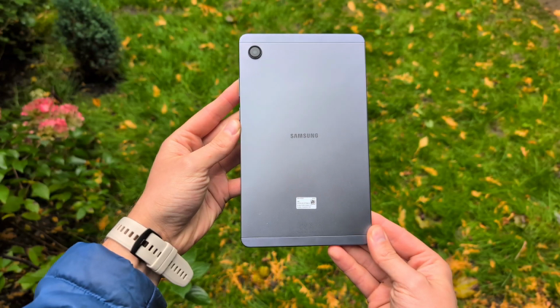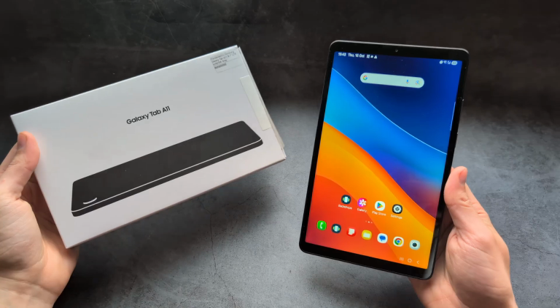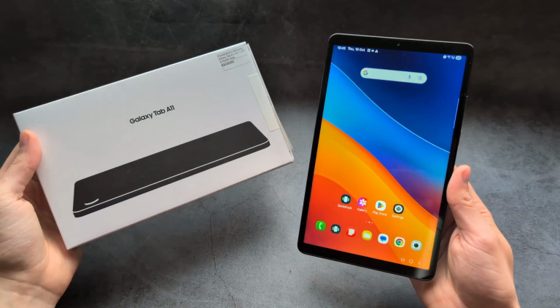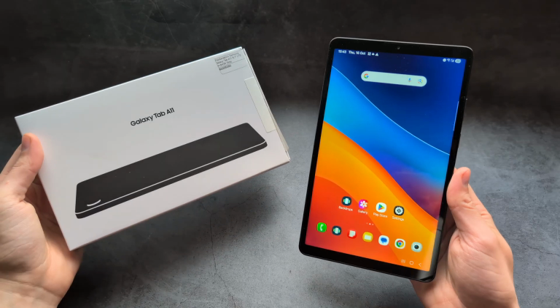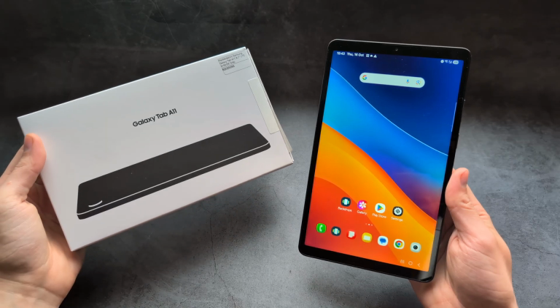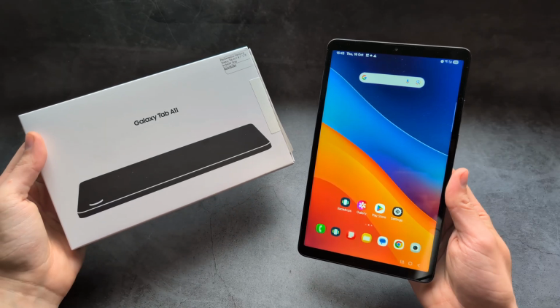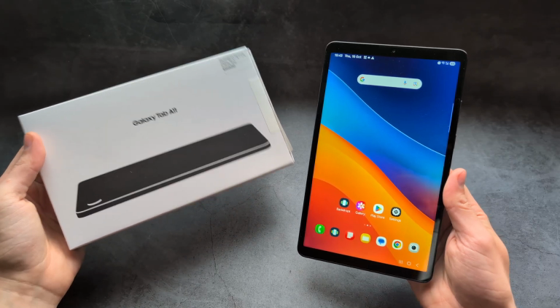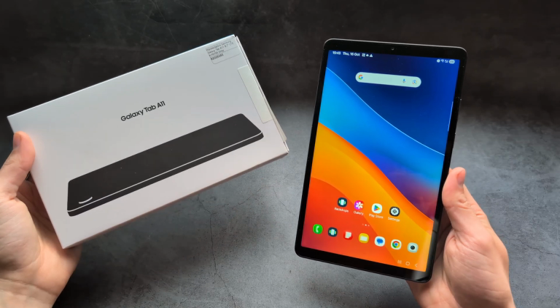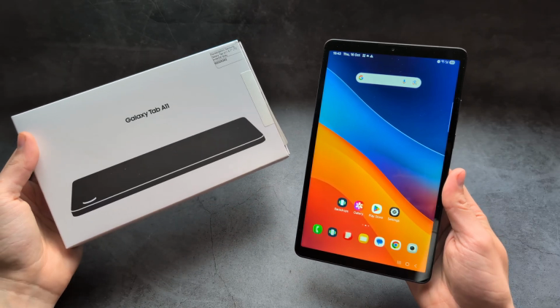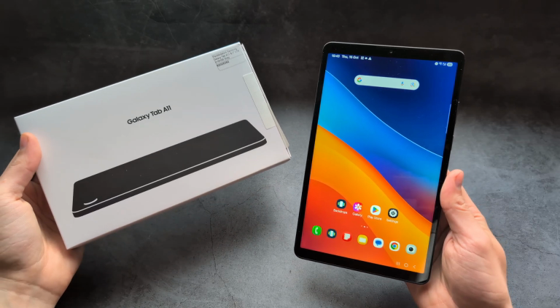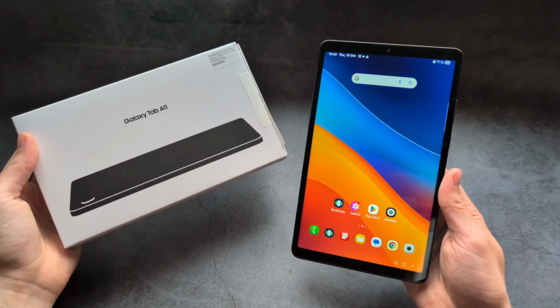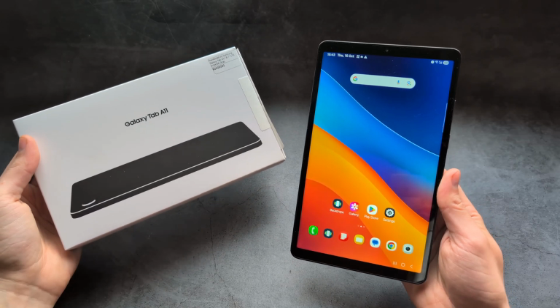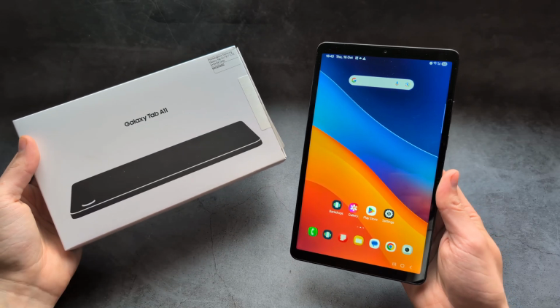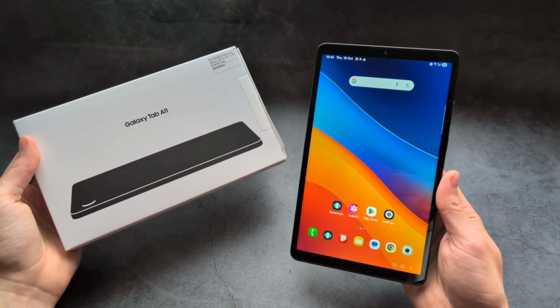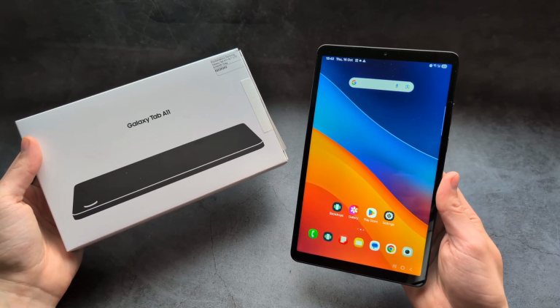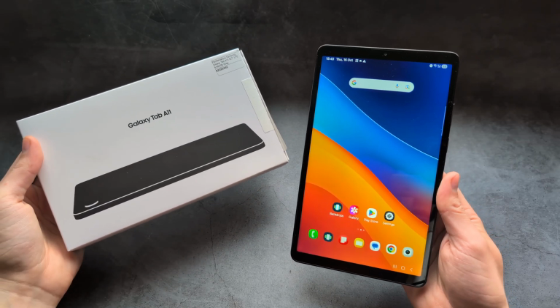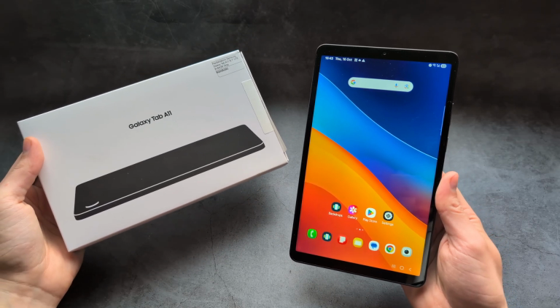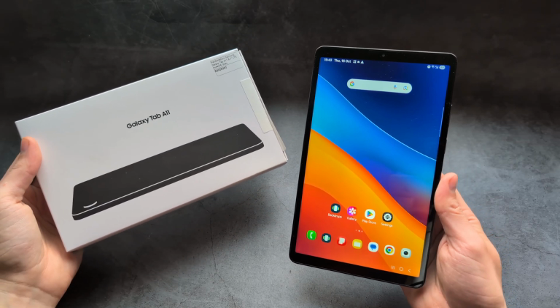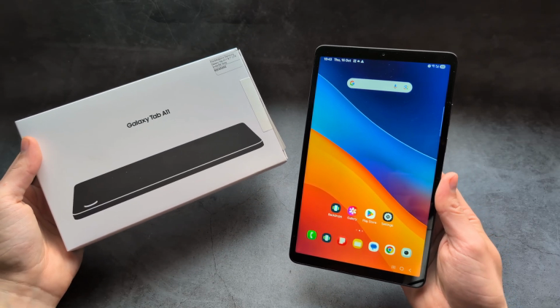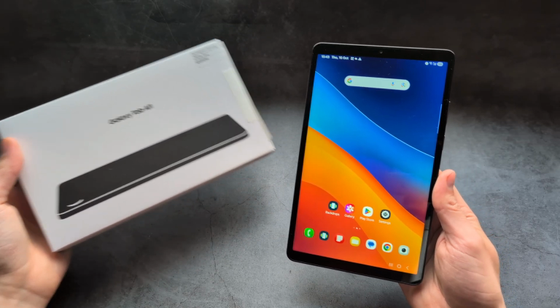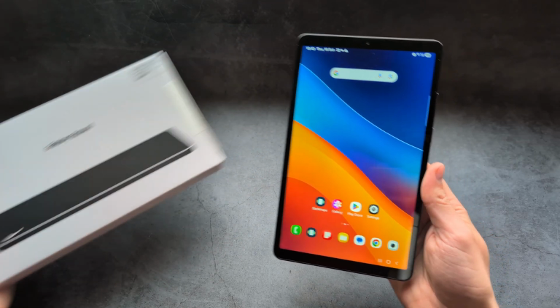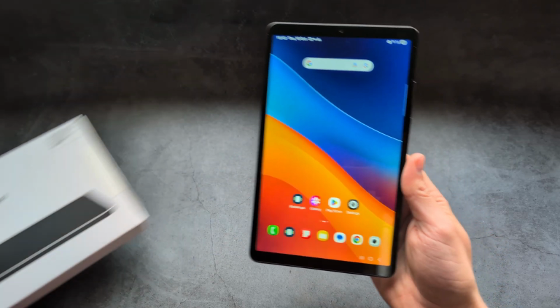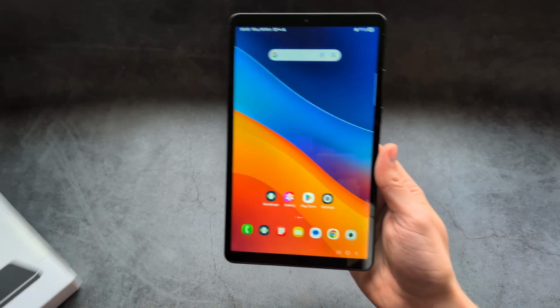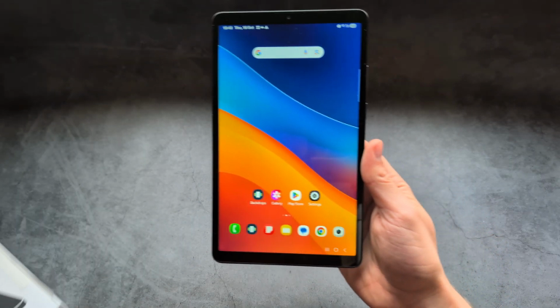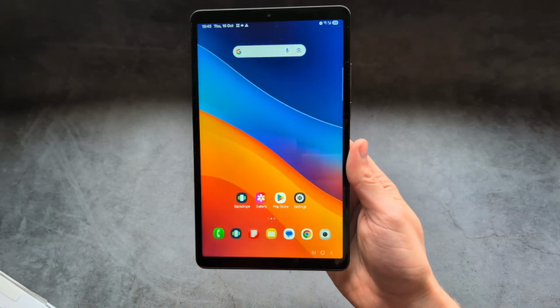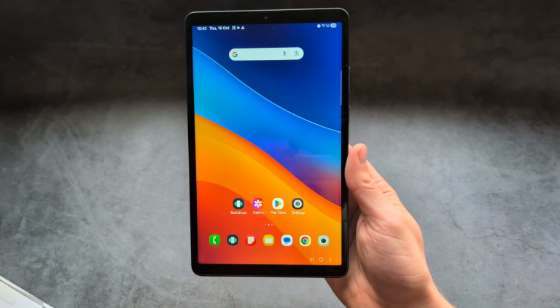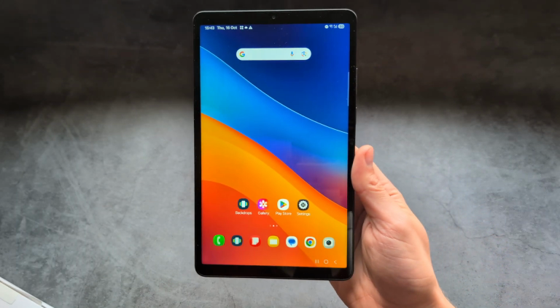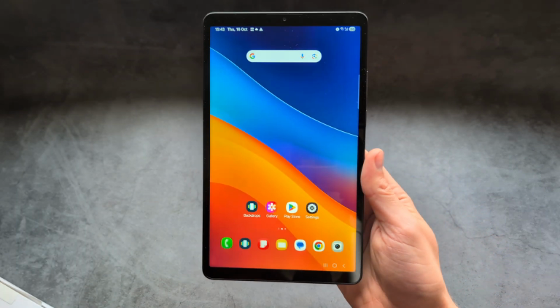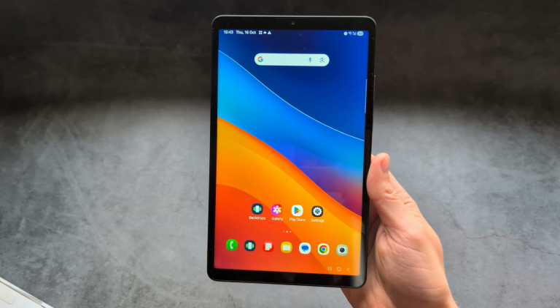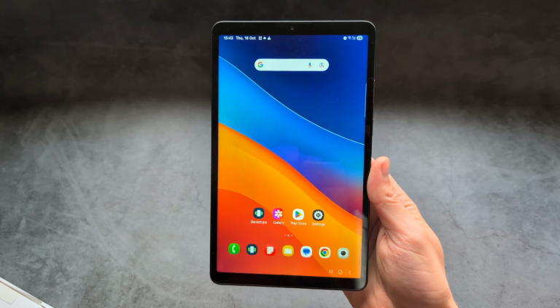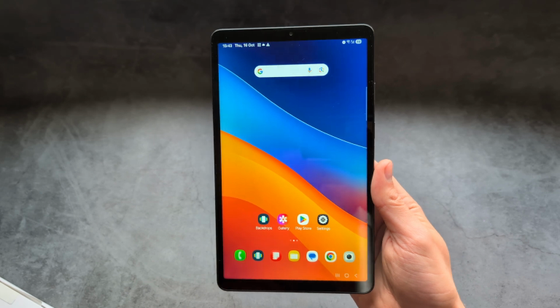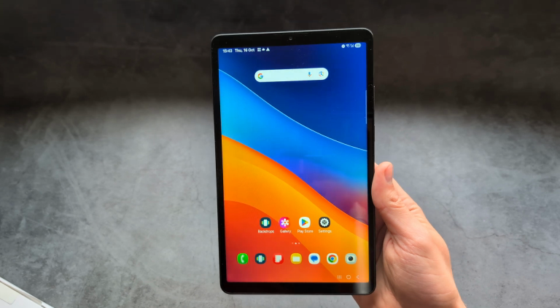First, on this tablet we are getting the new Samsung One UI 7, which looks absolutely awesome.